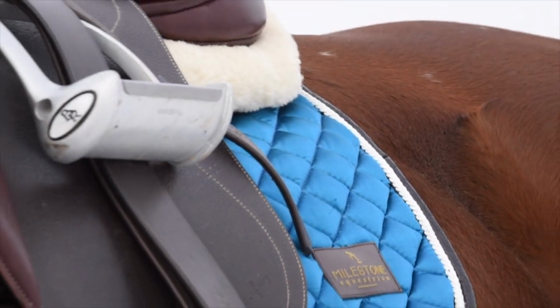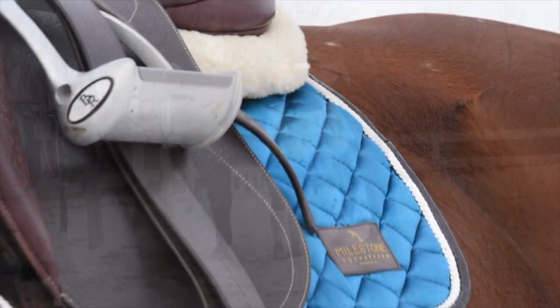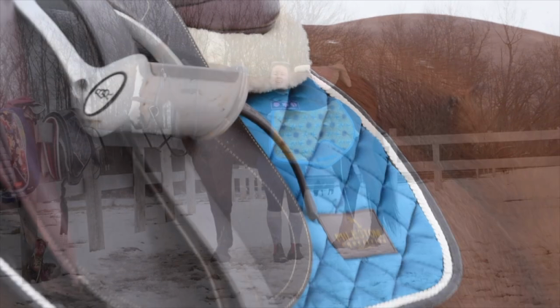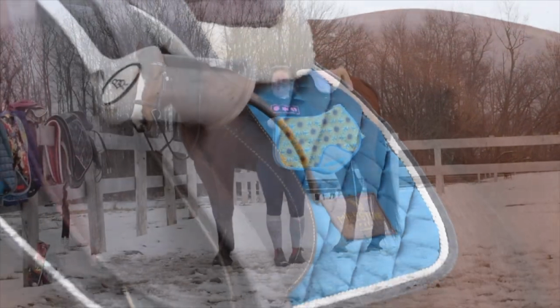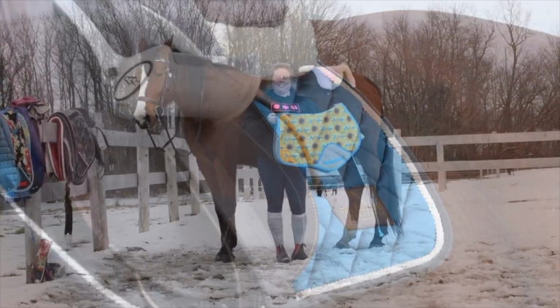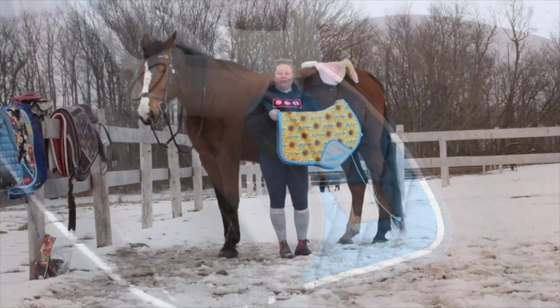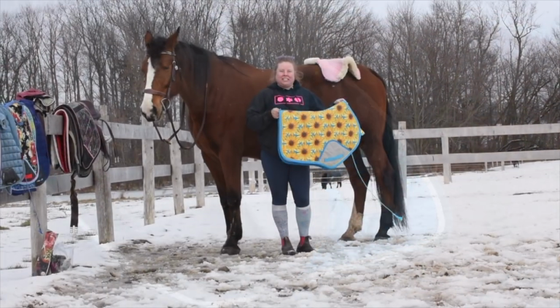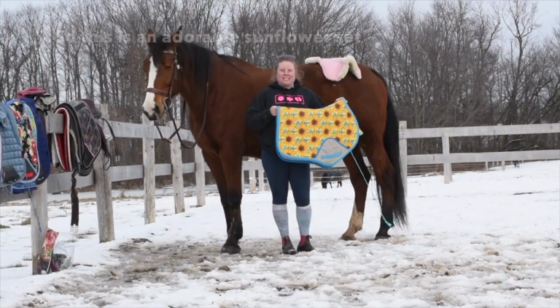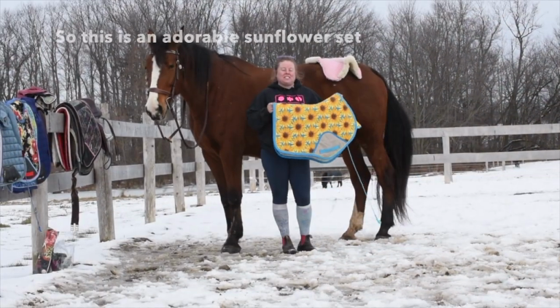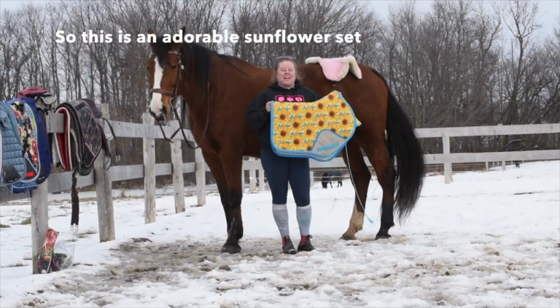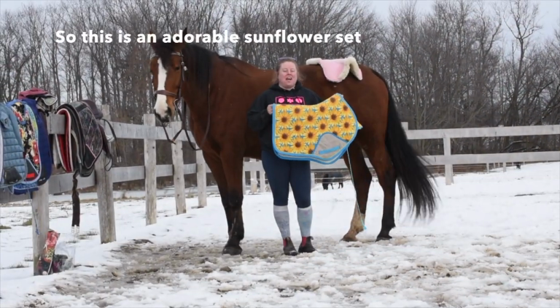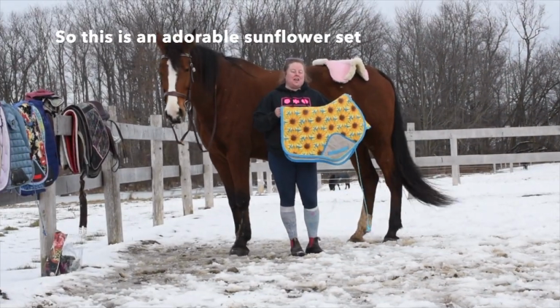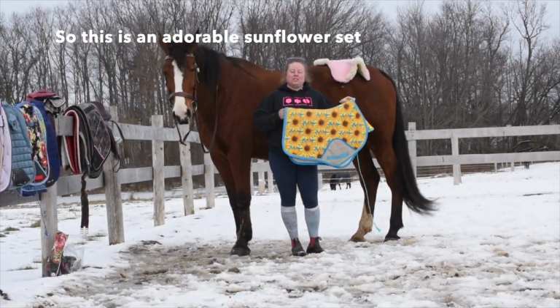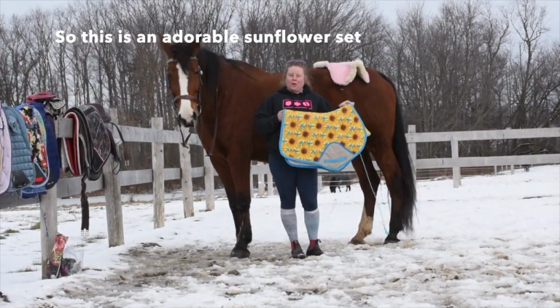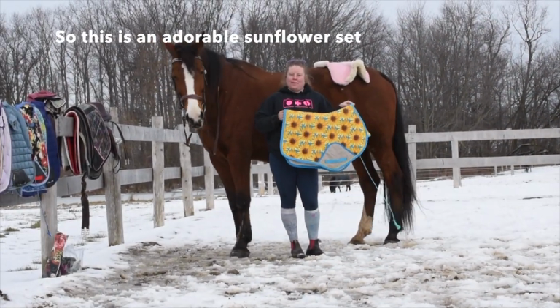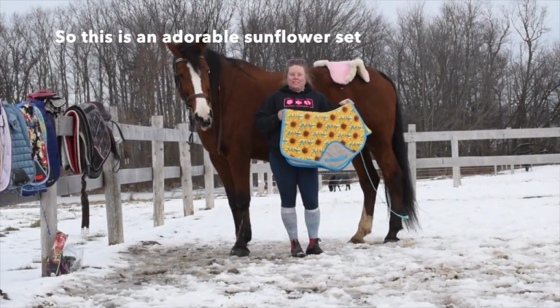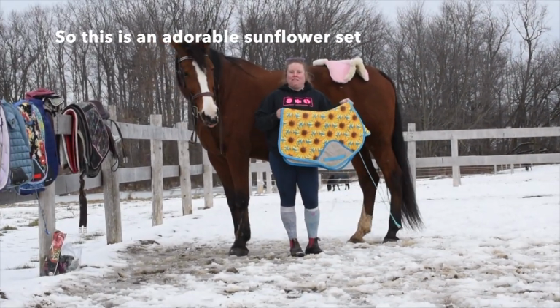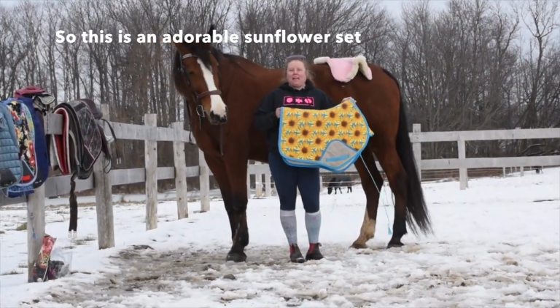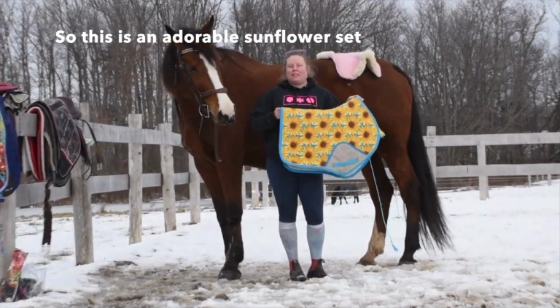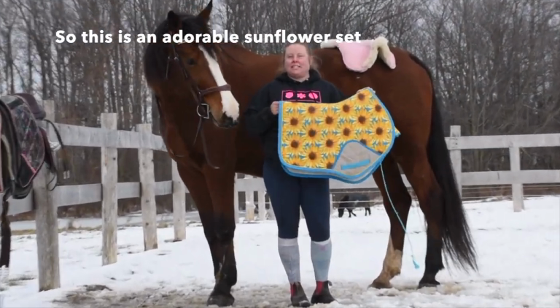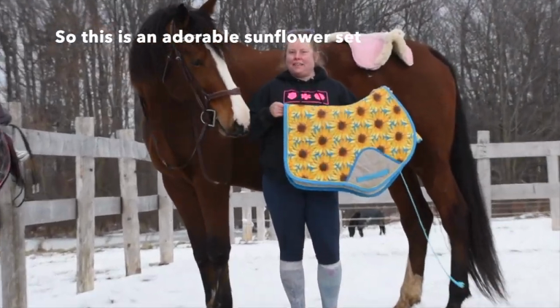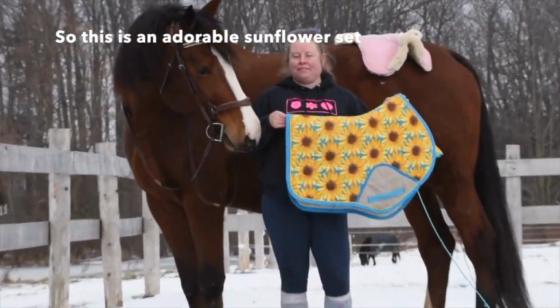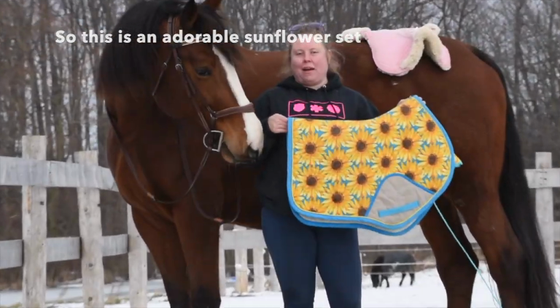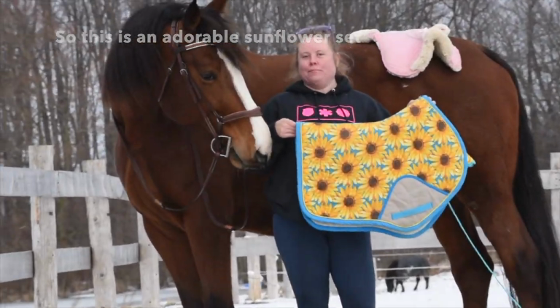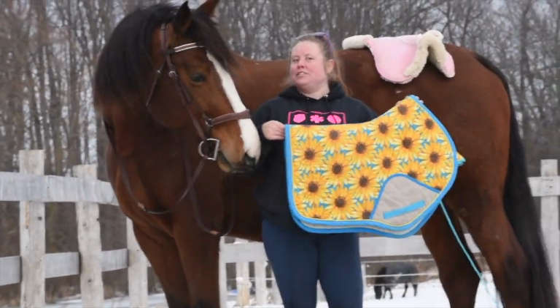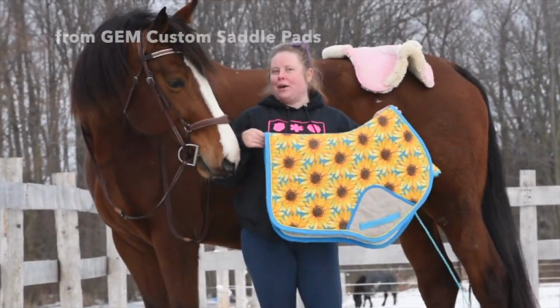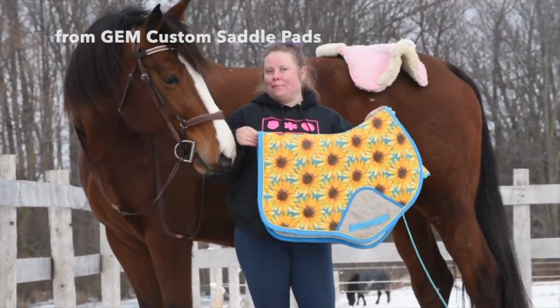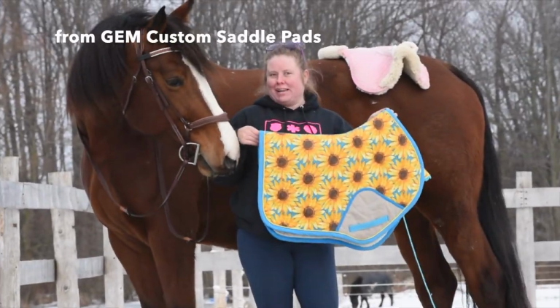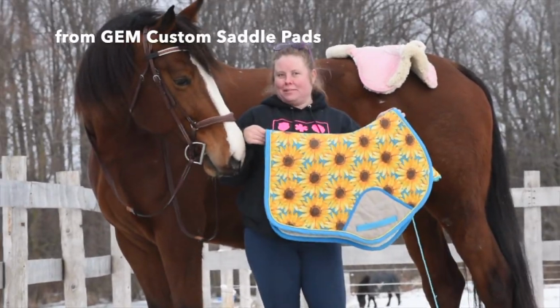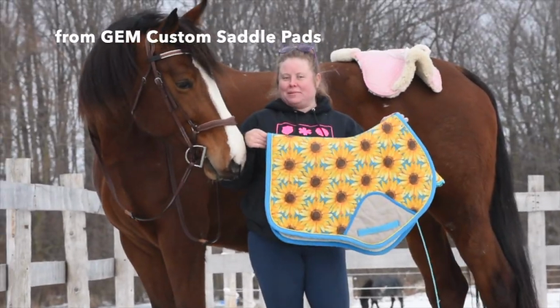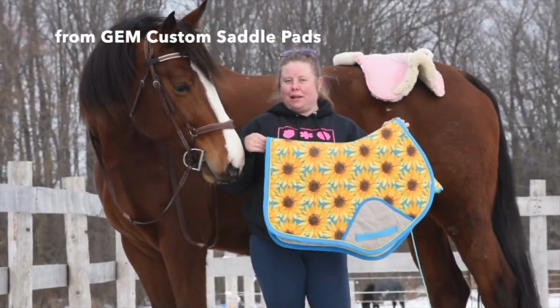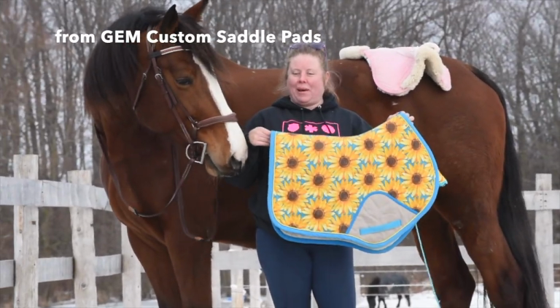This is an adorable sunflower set from Jeb Custom Saddlepads.